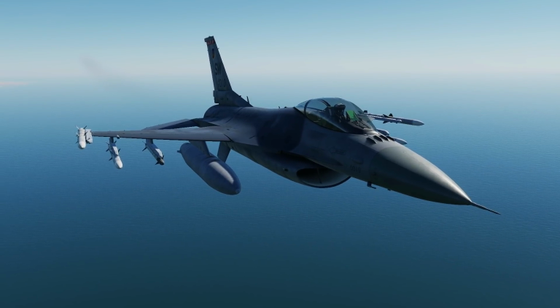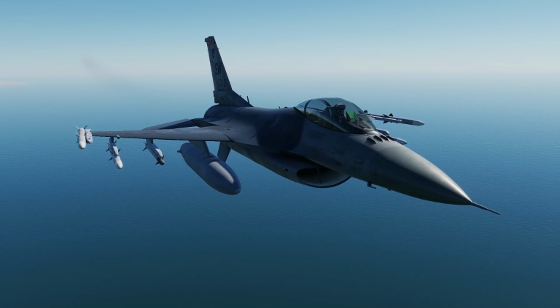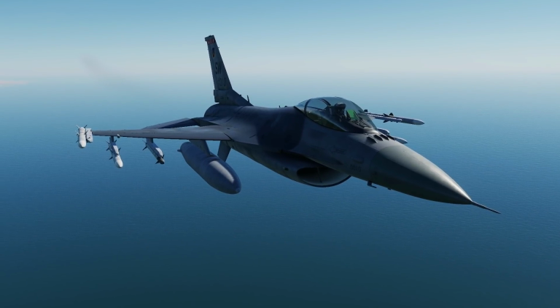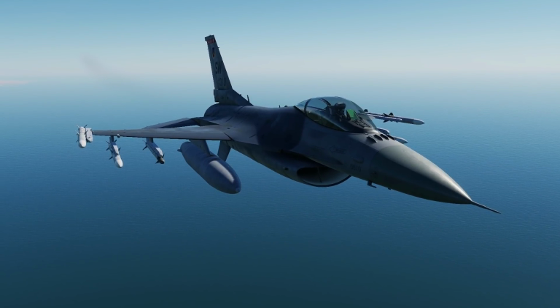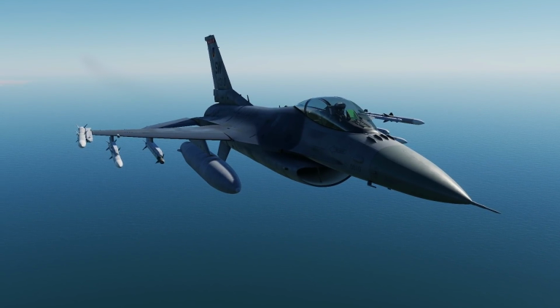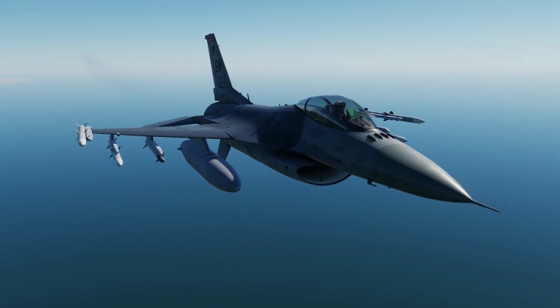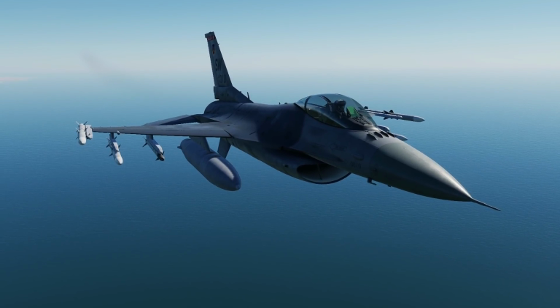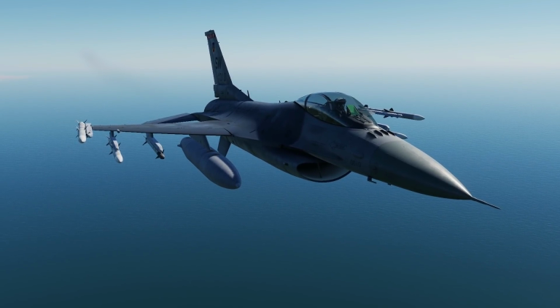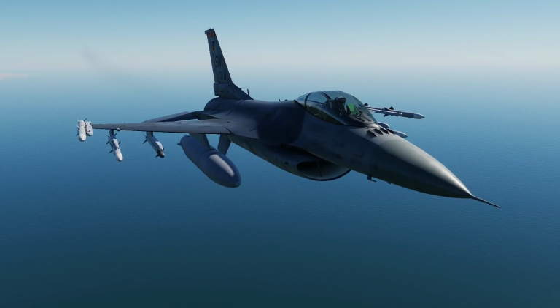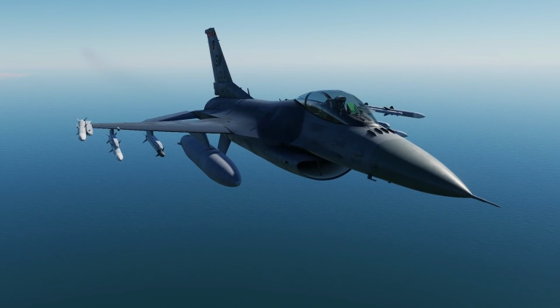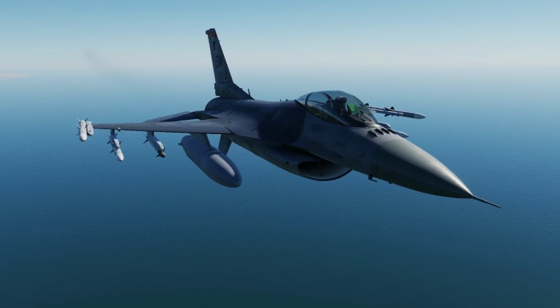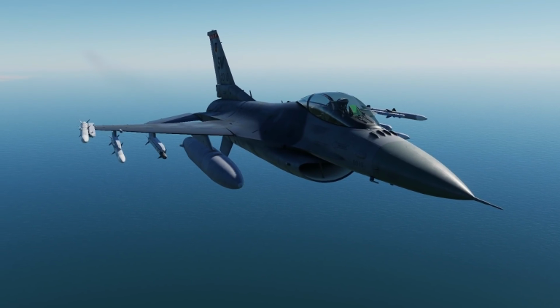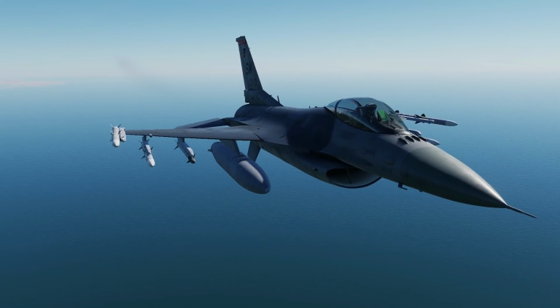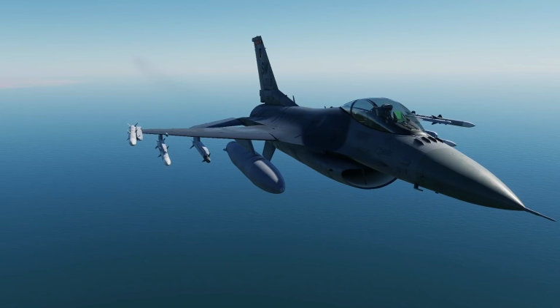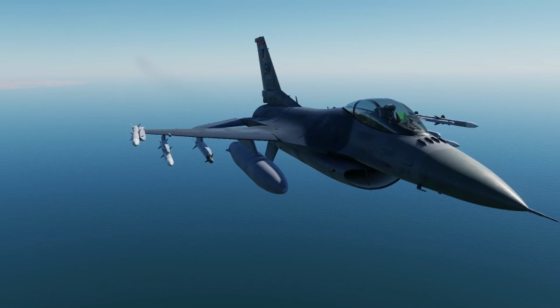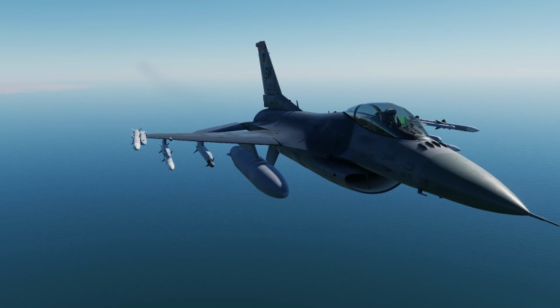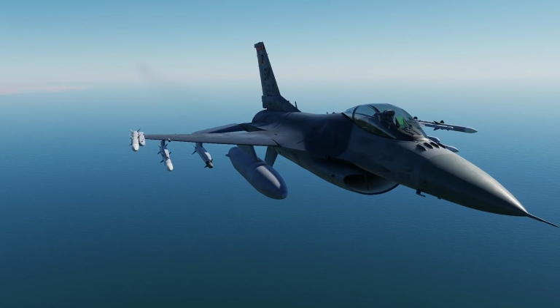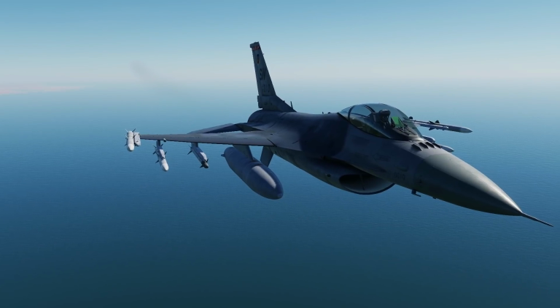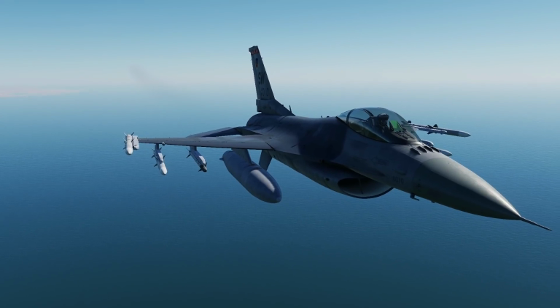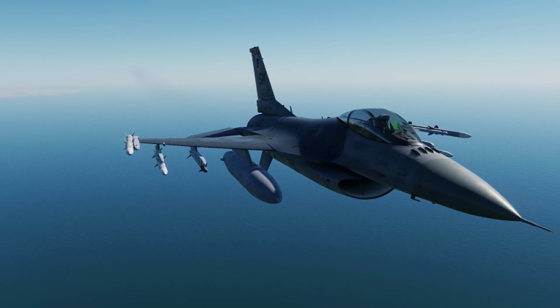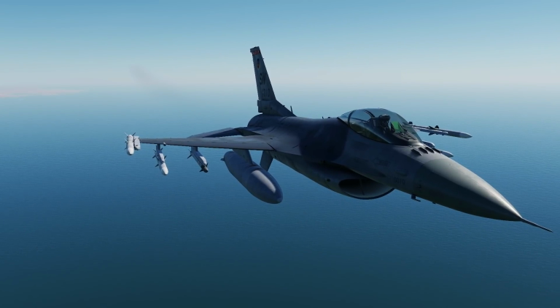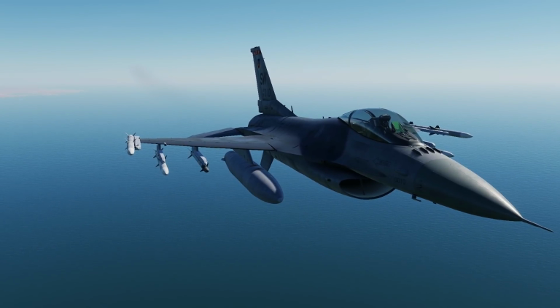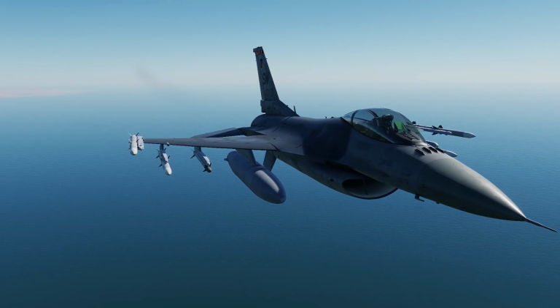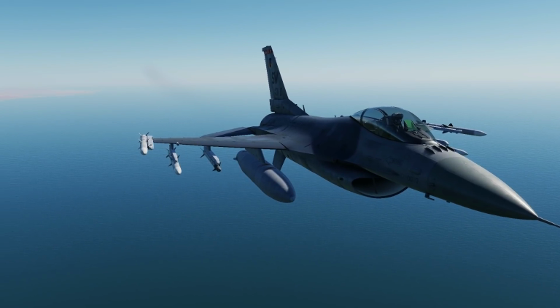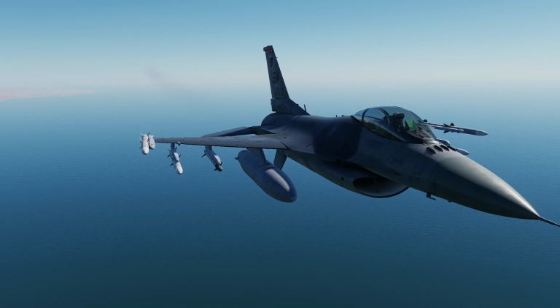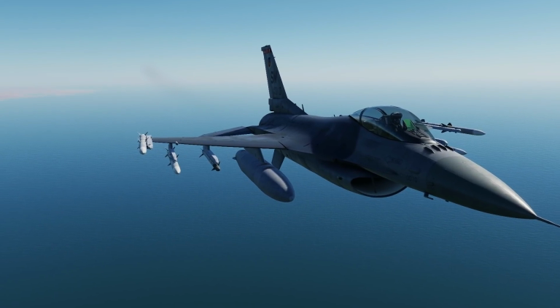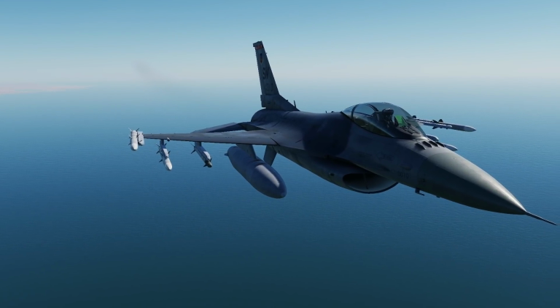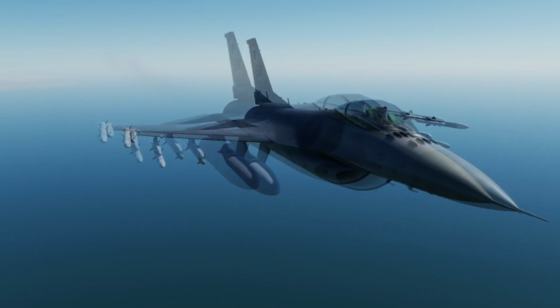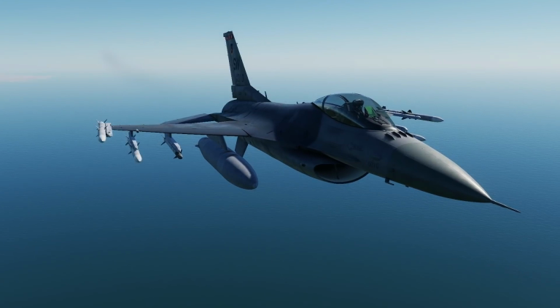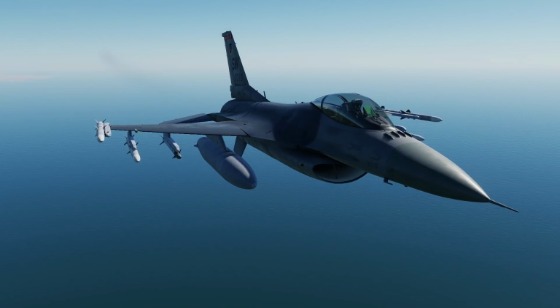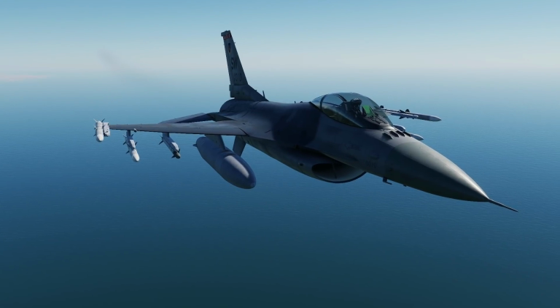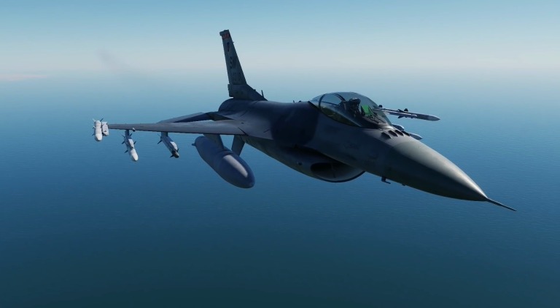We've now got an F-16C here. It just so happens we've got an F-16 maintainer on the line. Say hello, Simba. Hello, valued viewers.